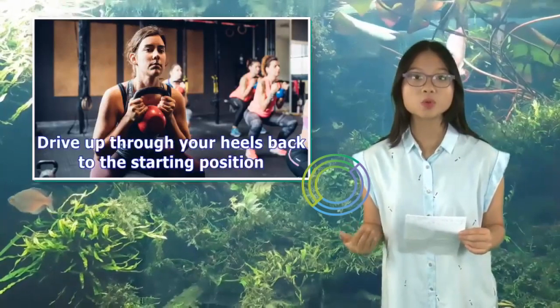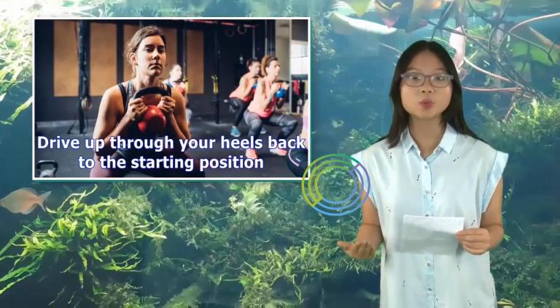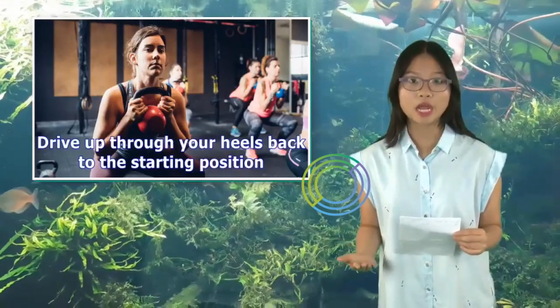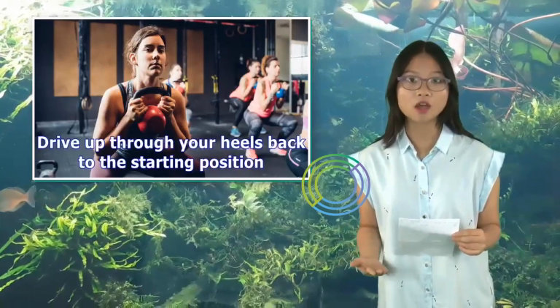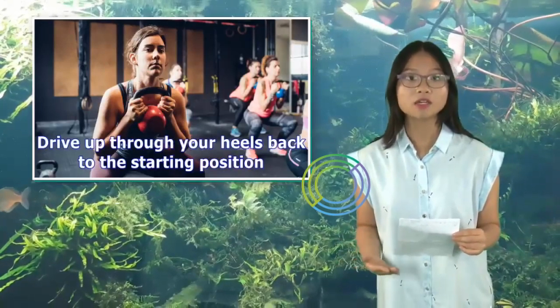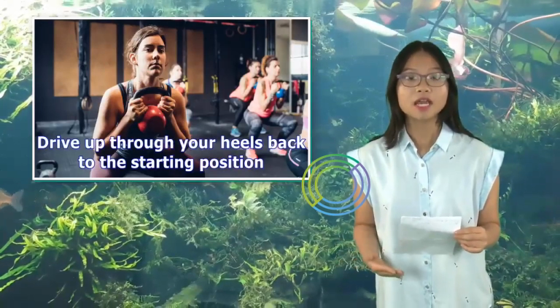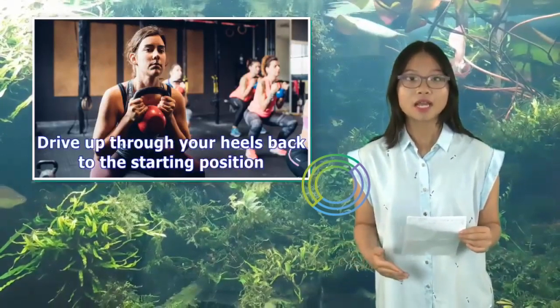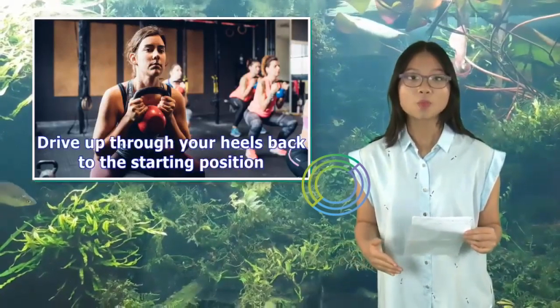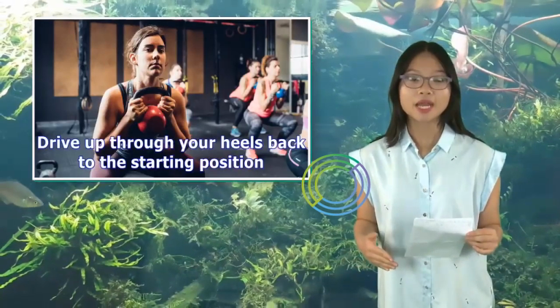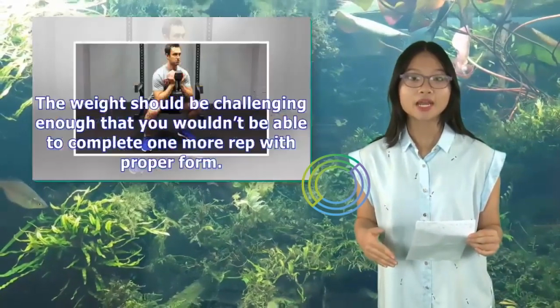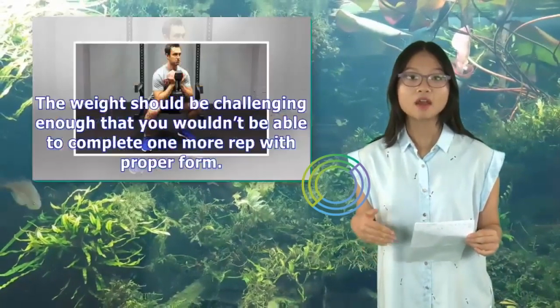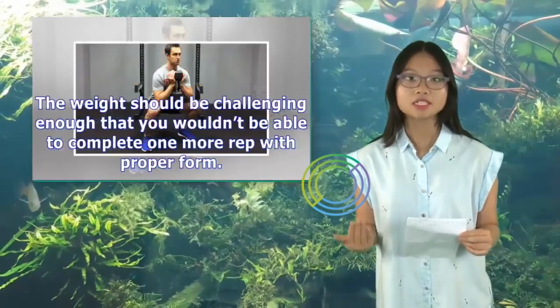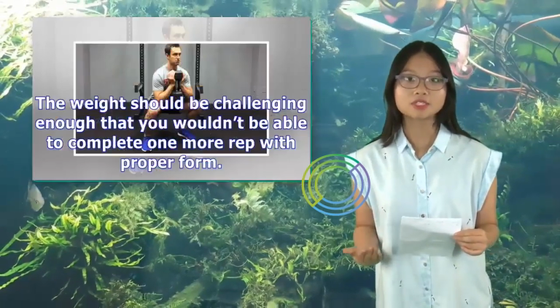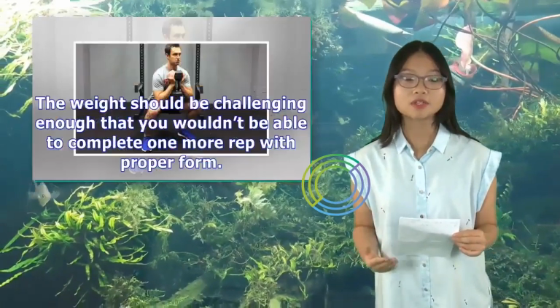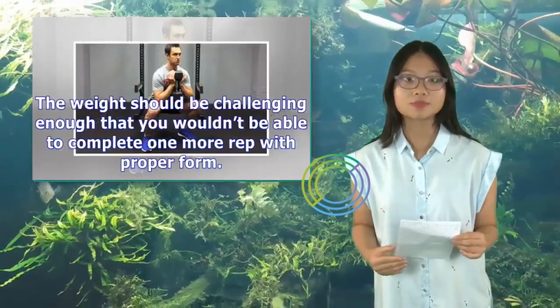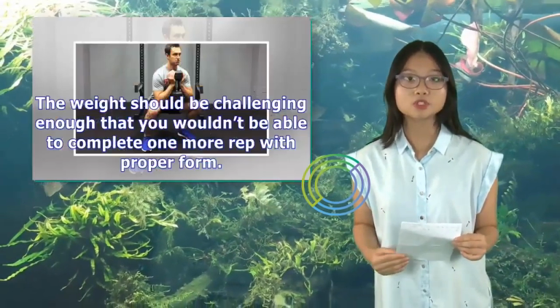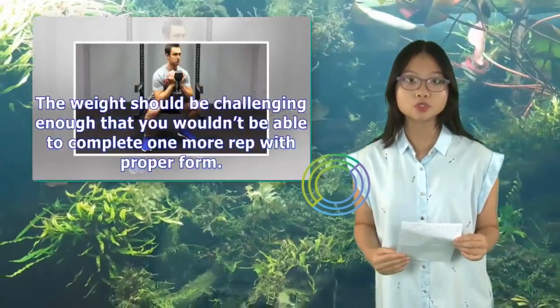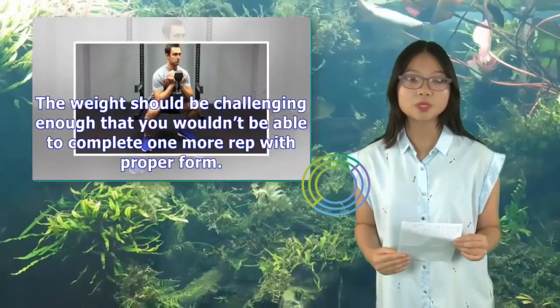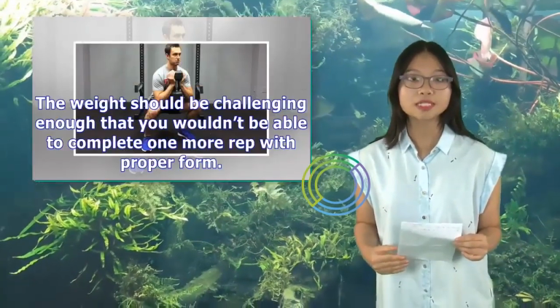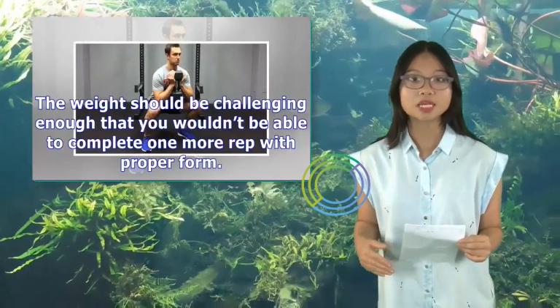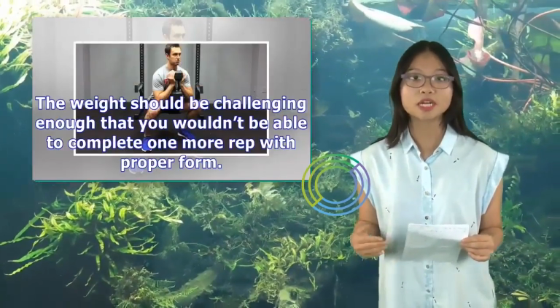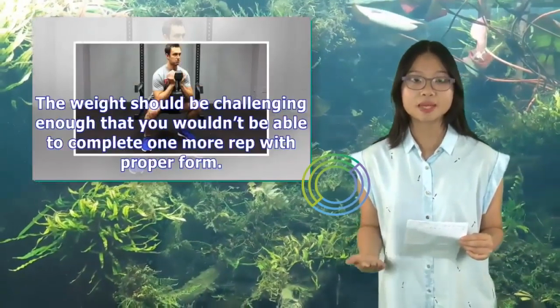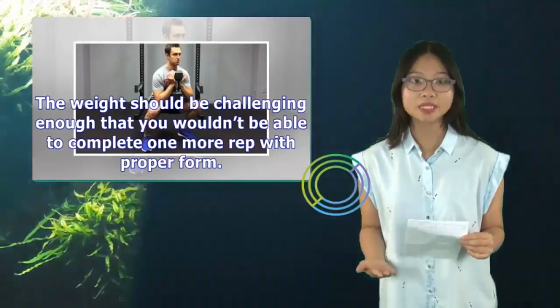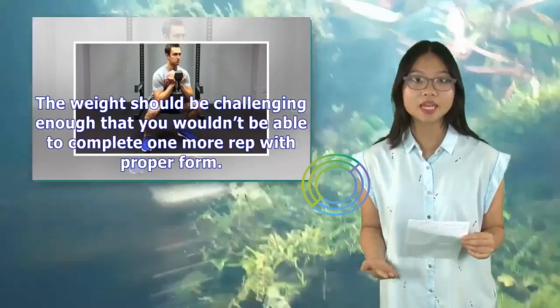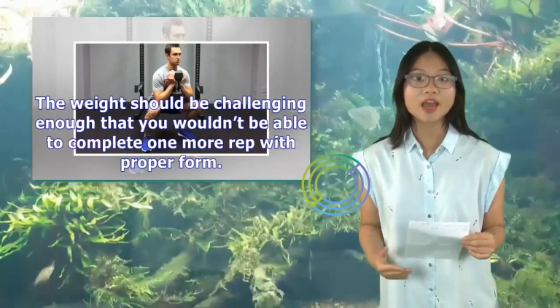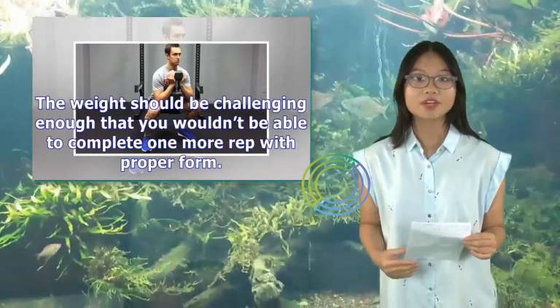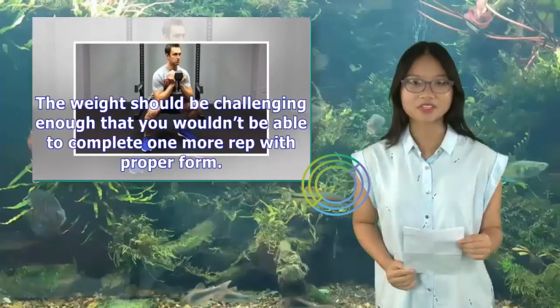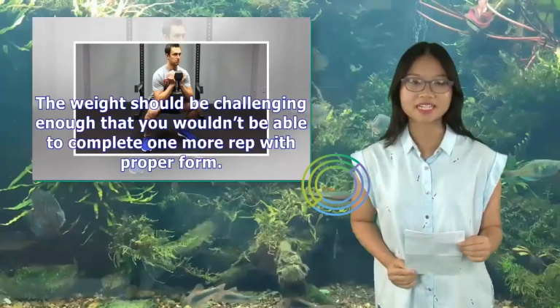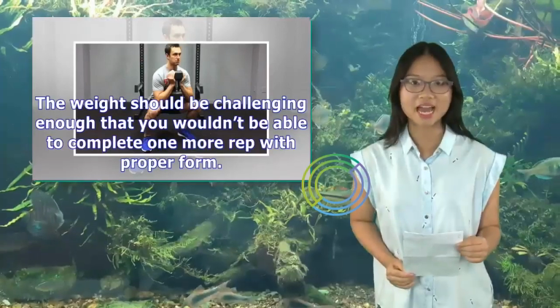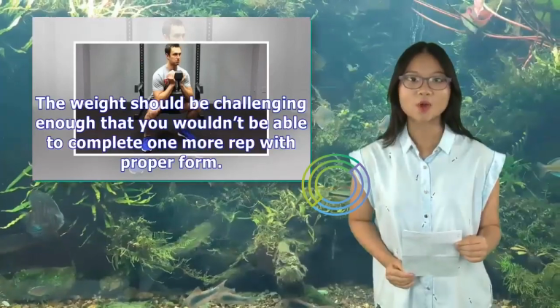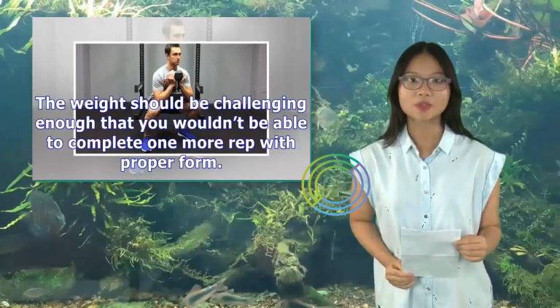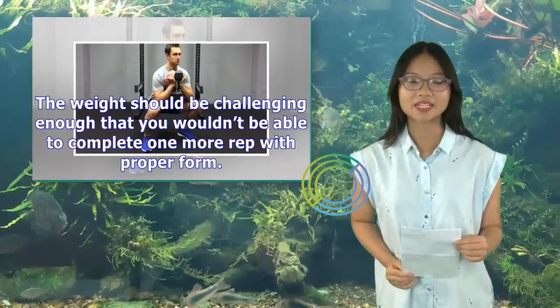Drive up through your heels back to the starting position. The weight should be challenging enough that you wouldn't be able to complete one more rep with proper form.